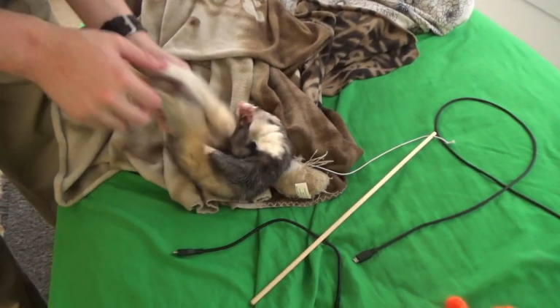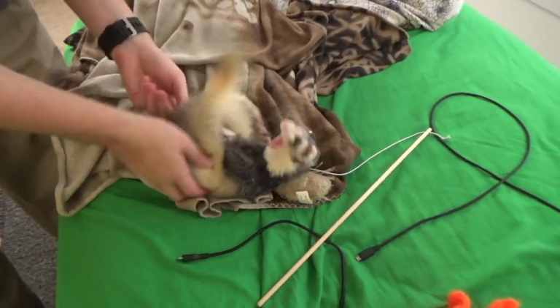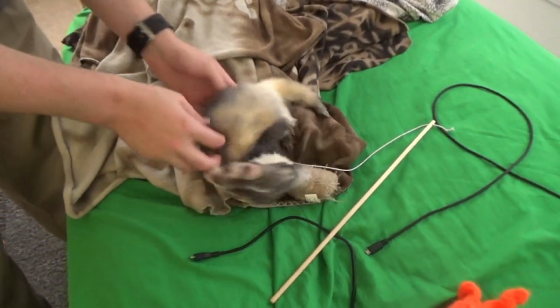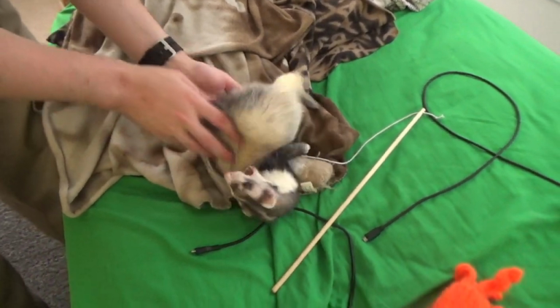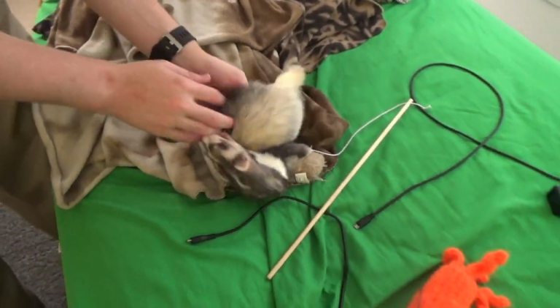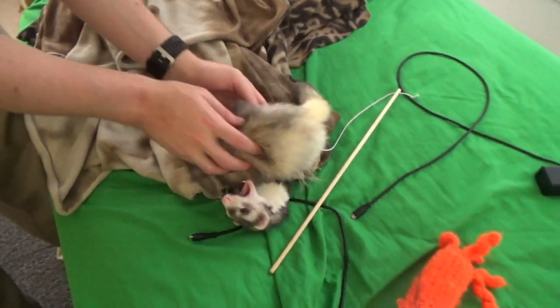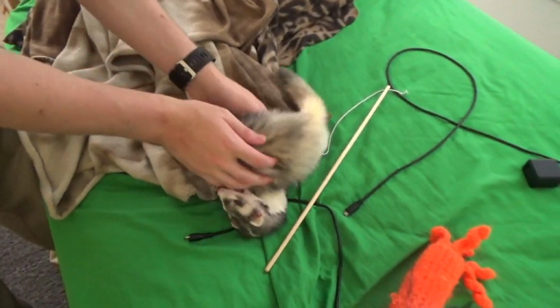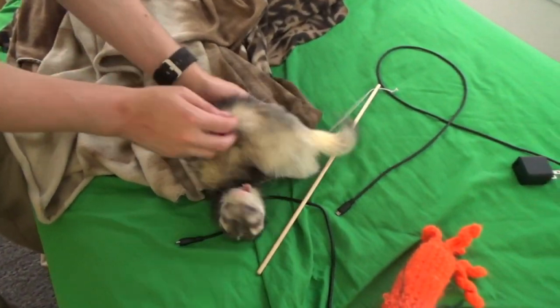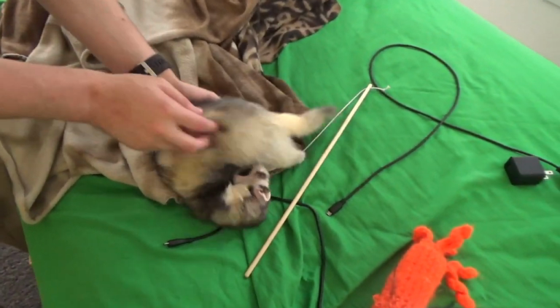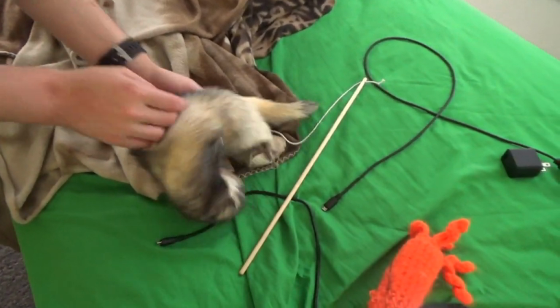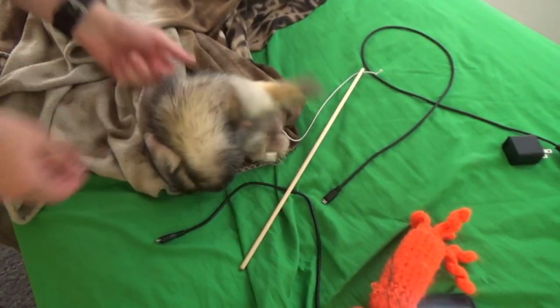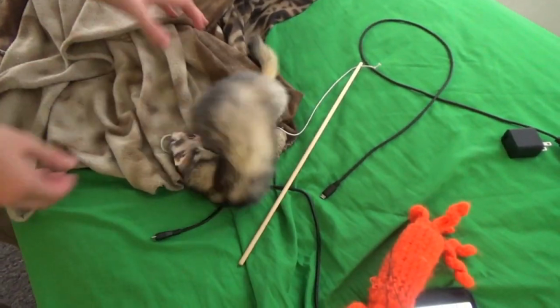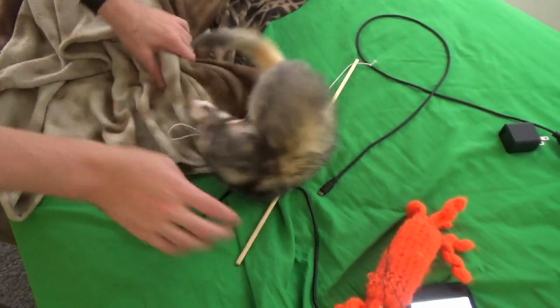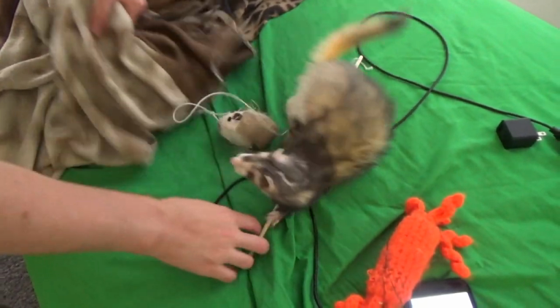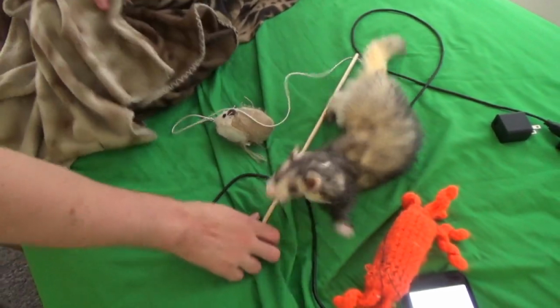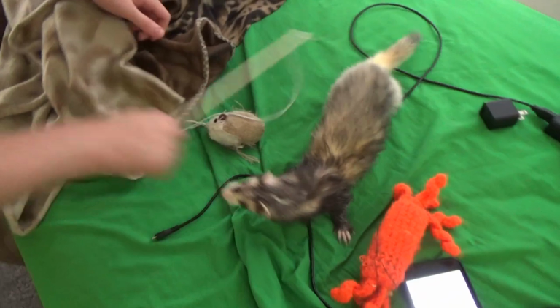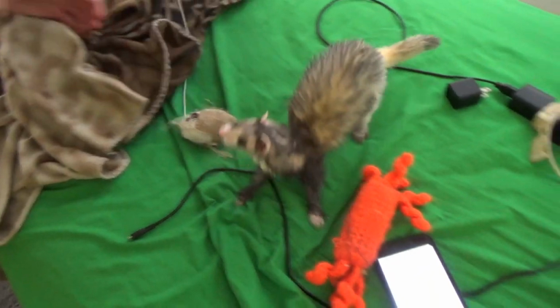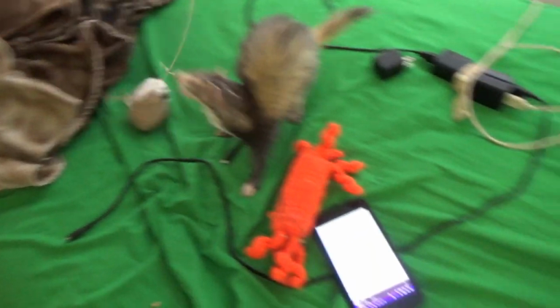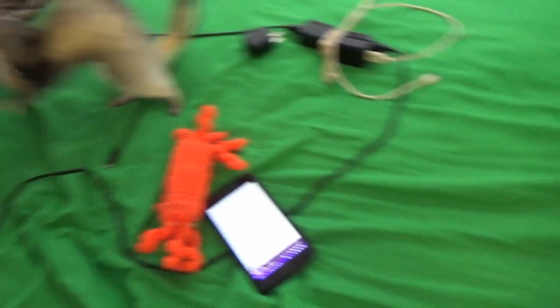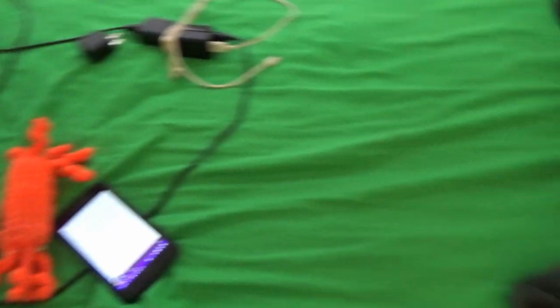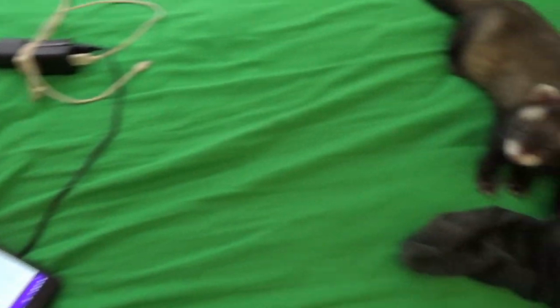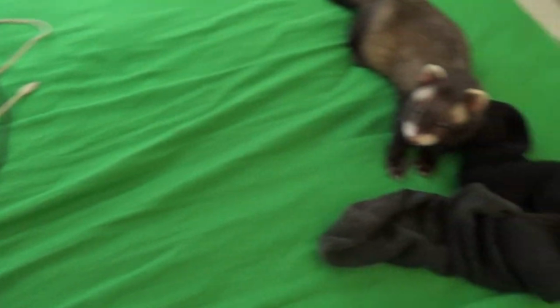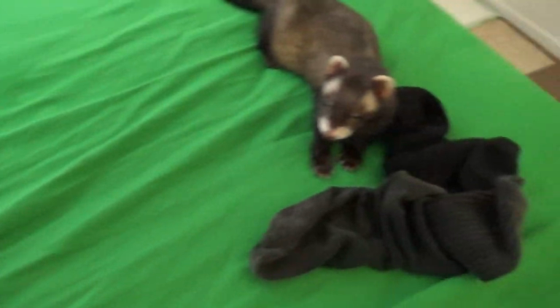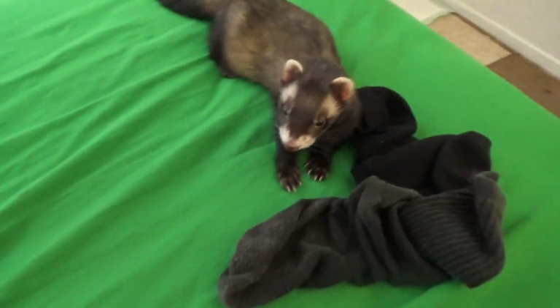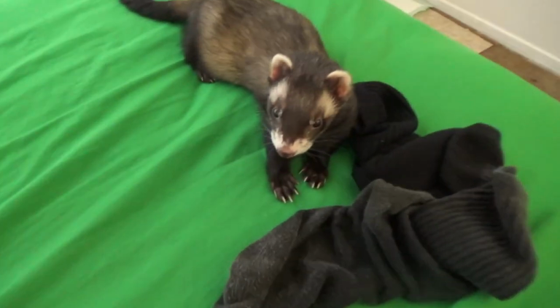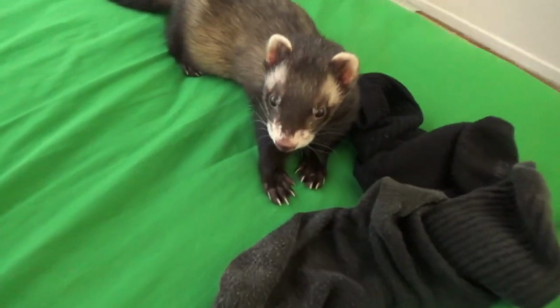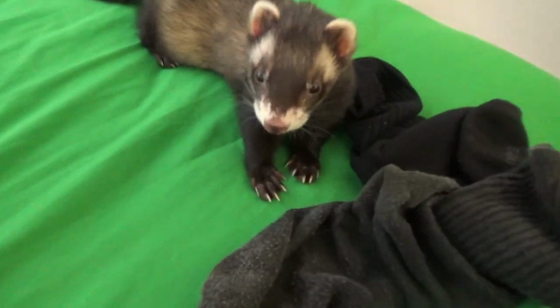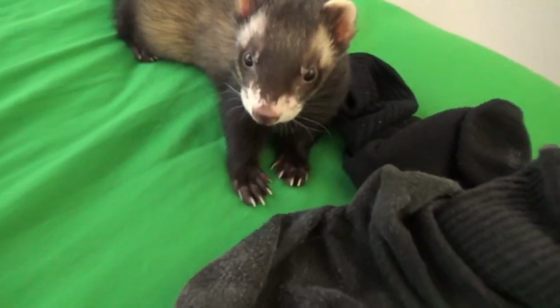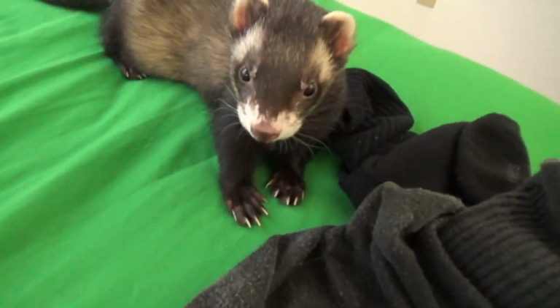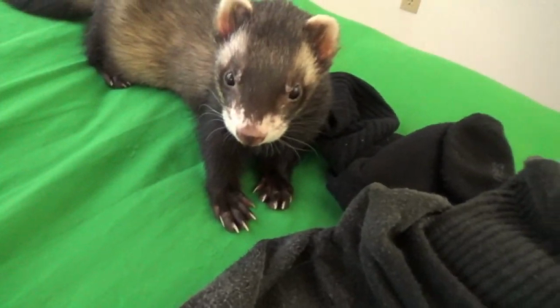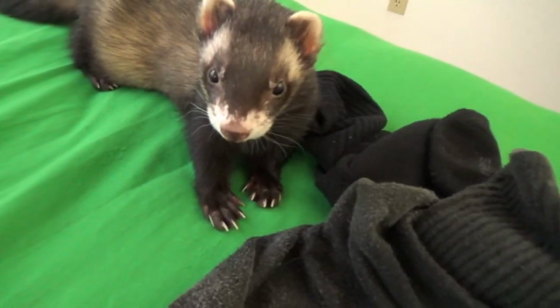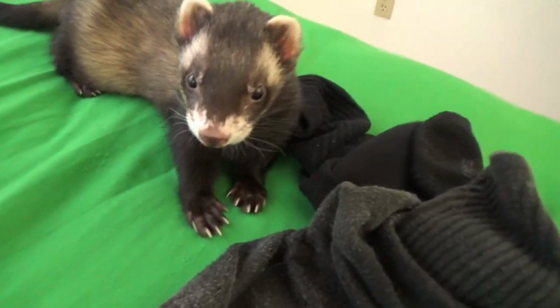Pro tip, though: don't search ferret on Craigslist. You'll want to save the ones you see.